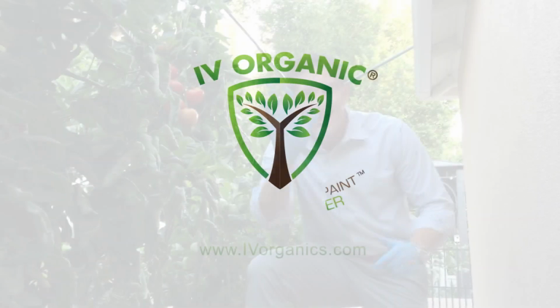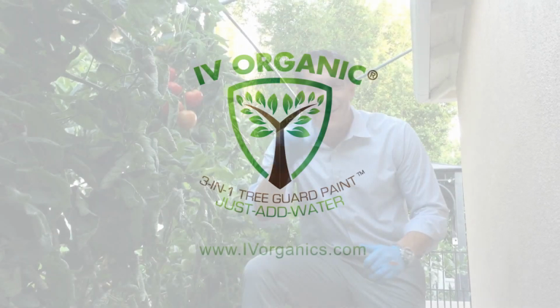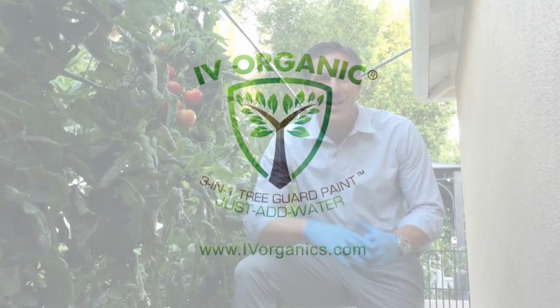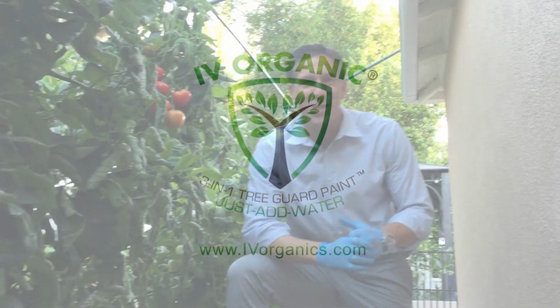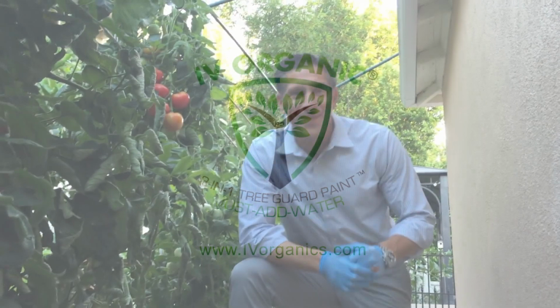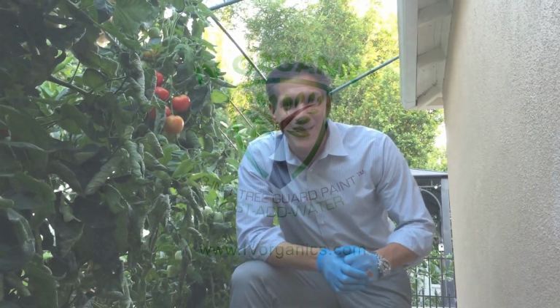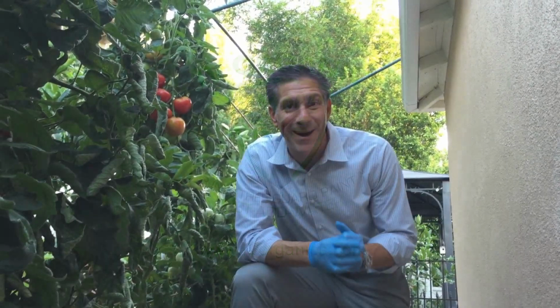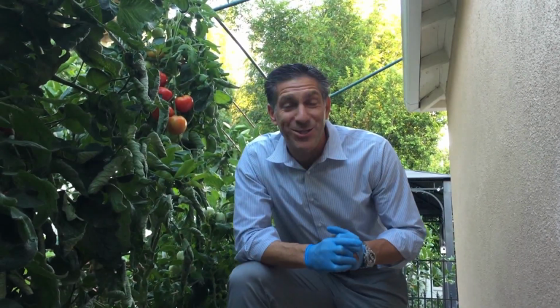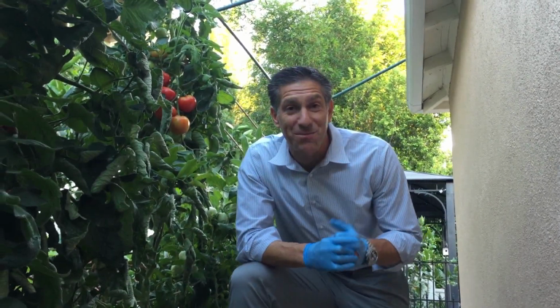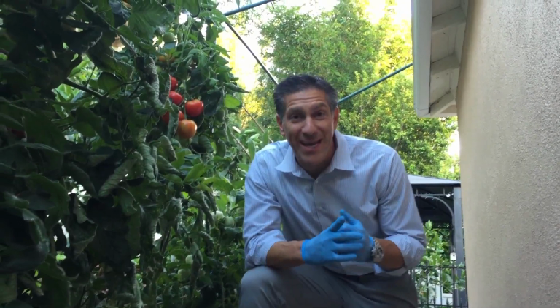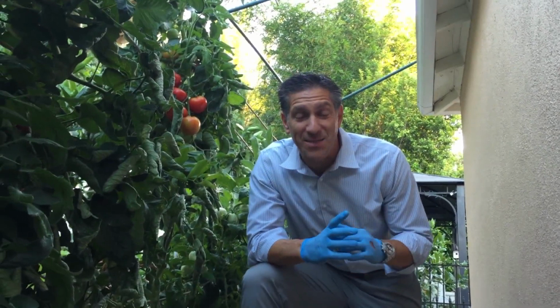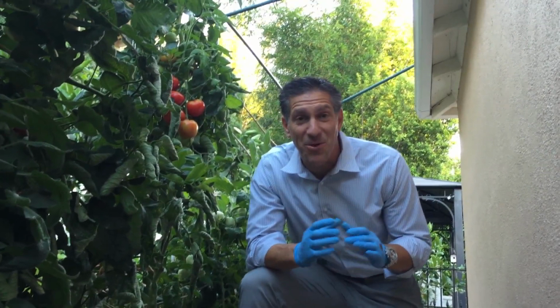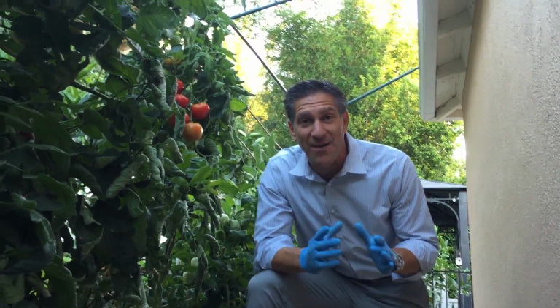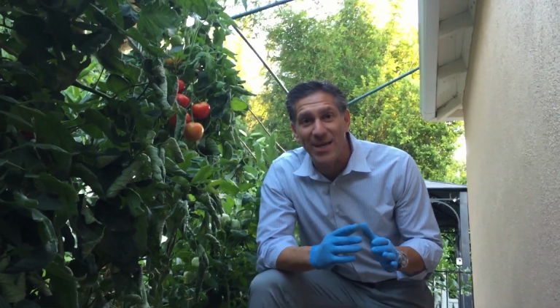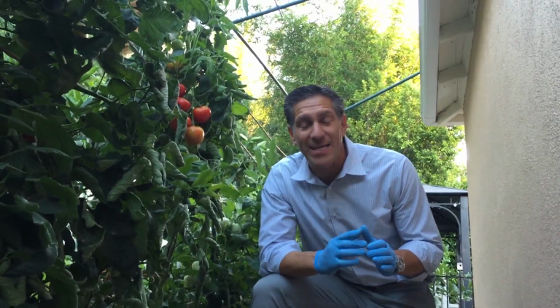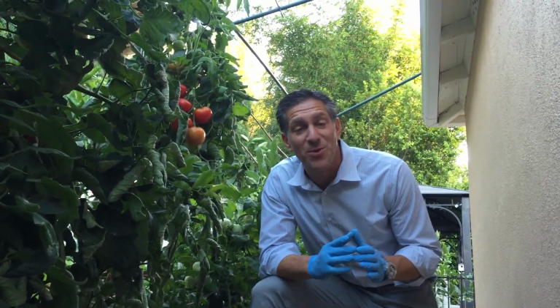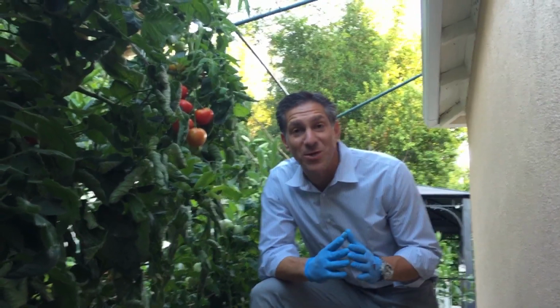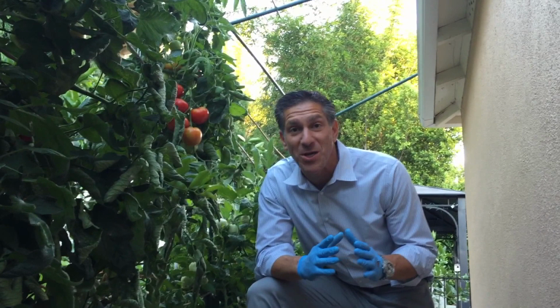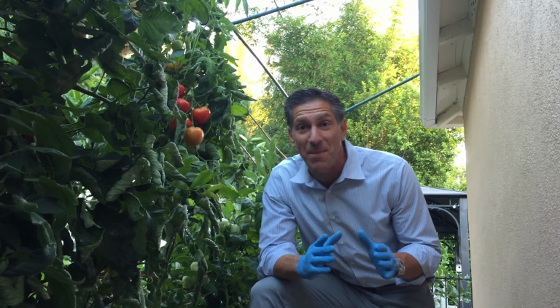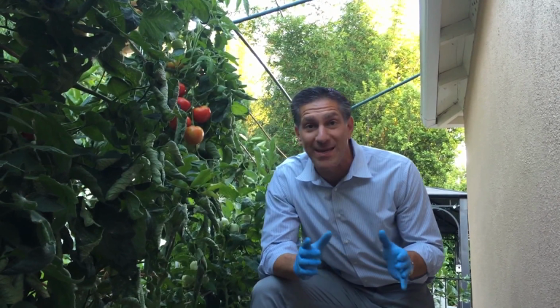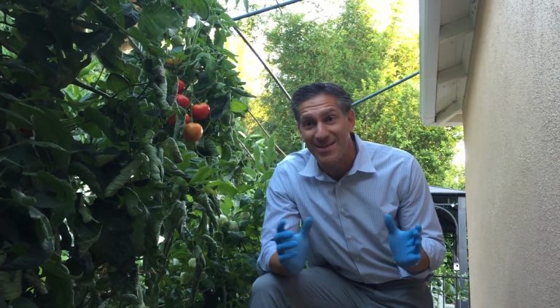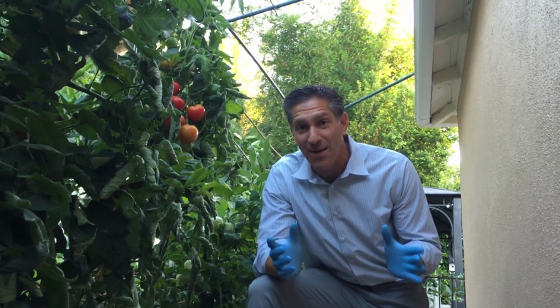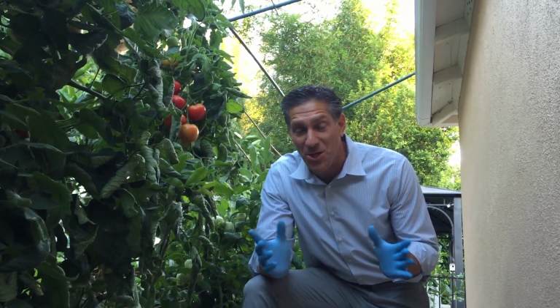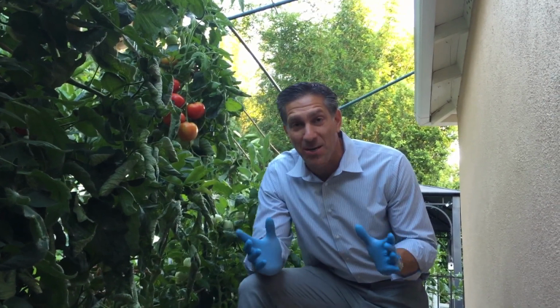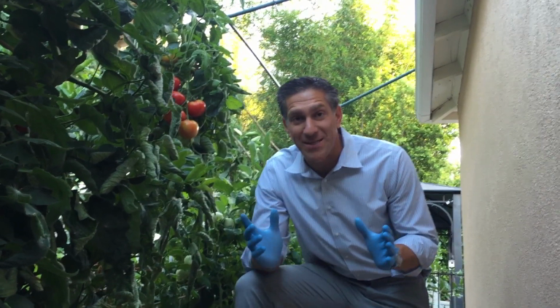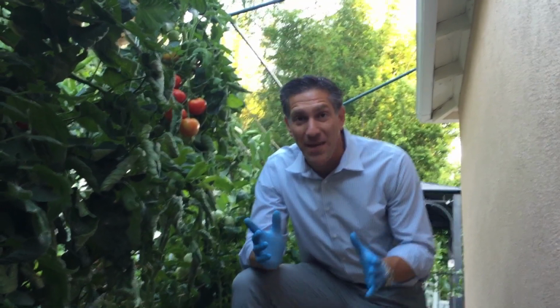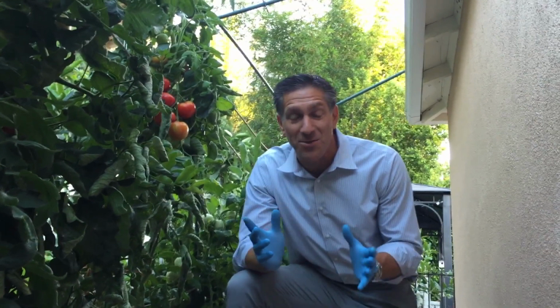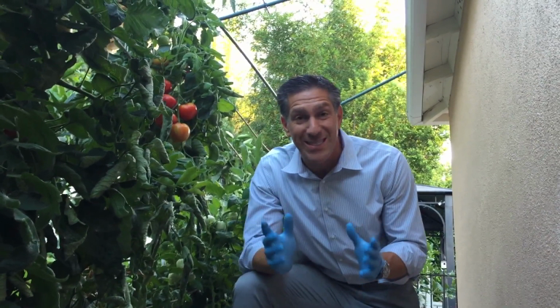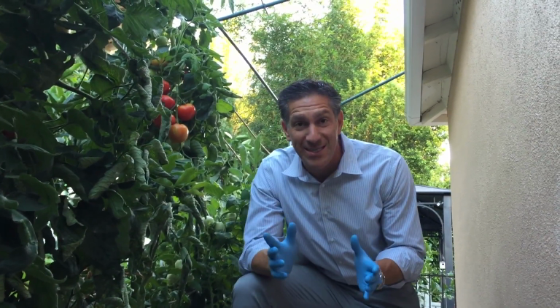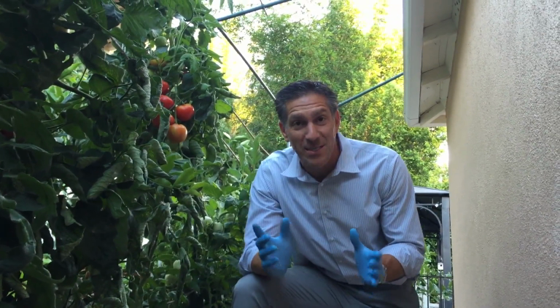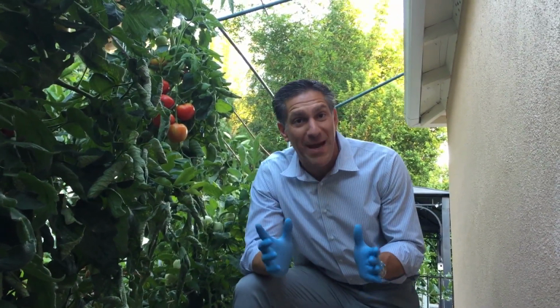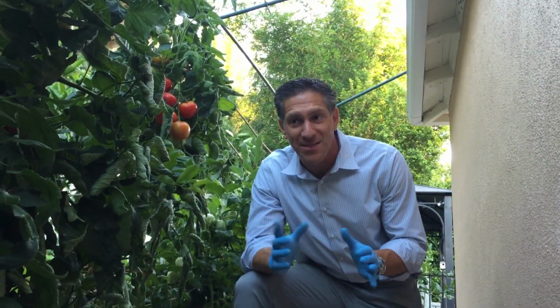Hi, I'm Charles Malky, biologist and plant expert with Ivory Organics 3-in-1 Tree Guard Paint. Today we're talking about tomato diseases and pests.